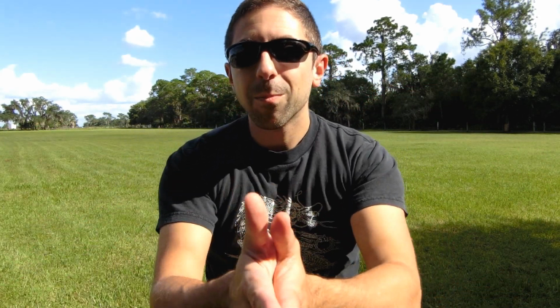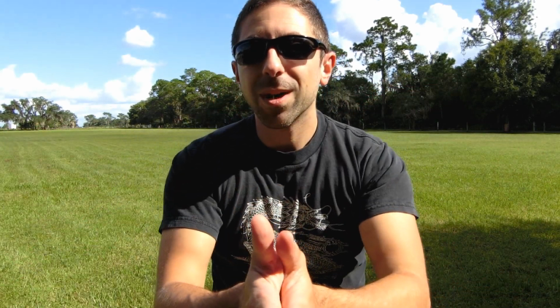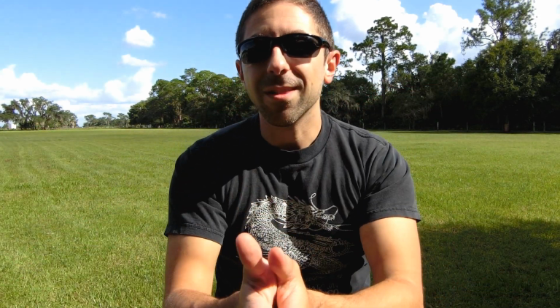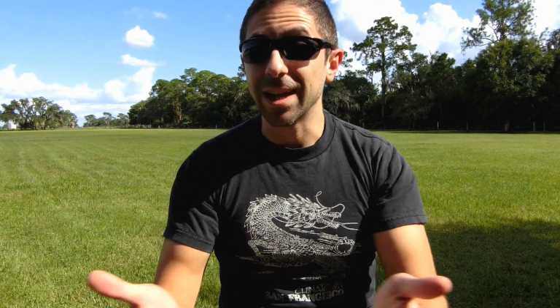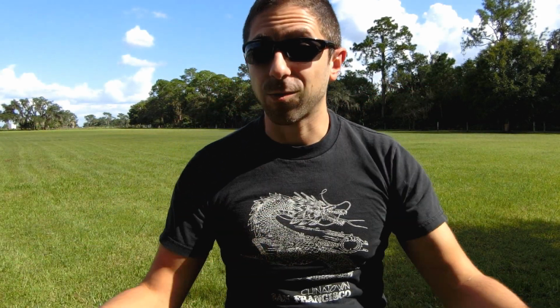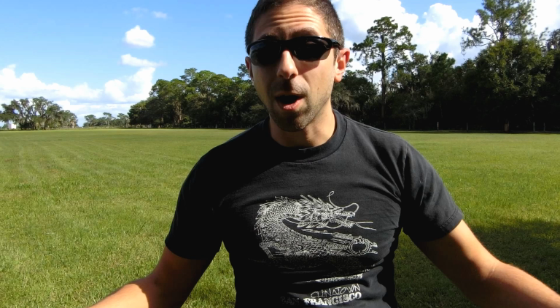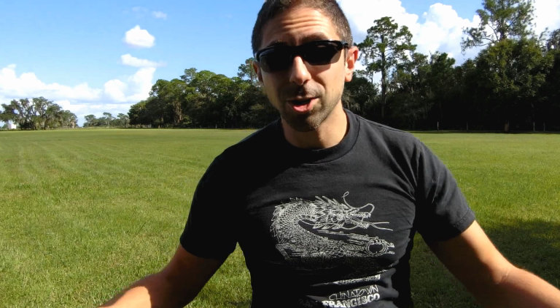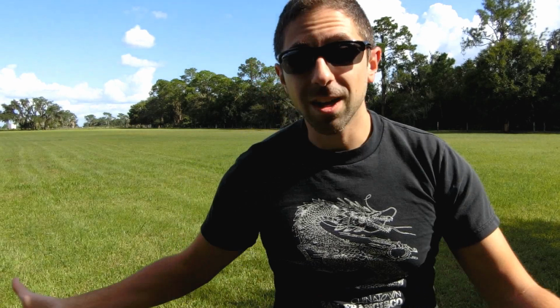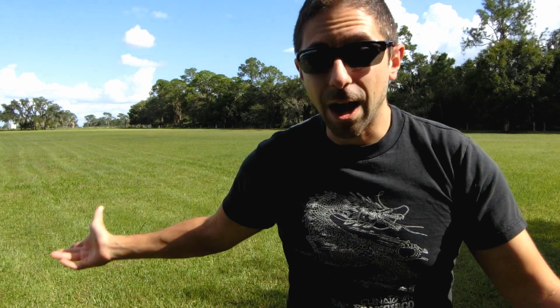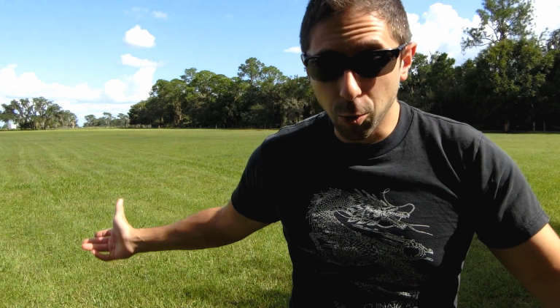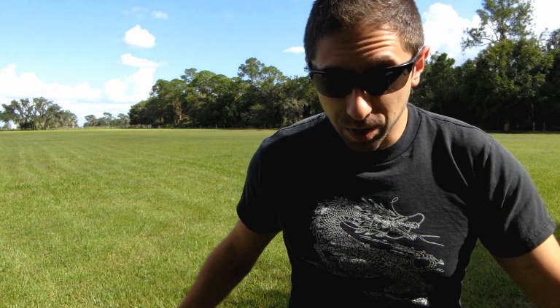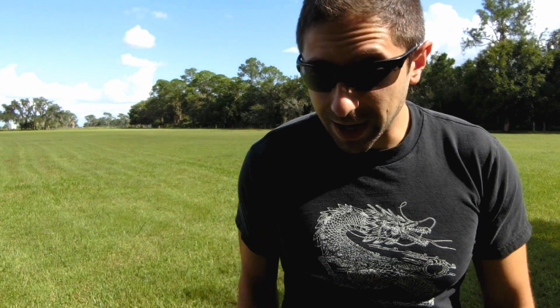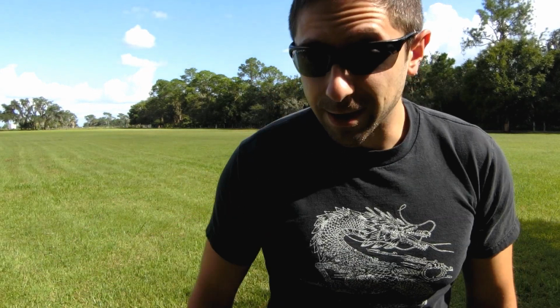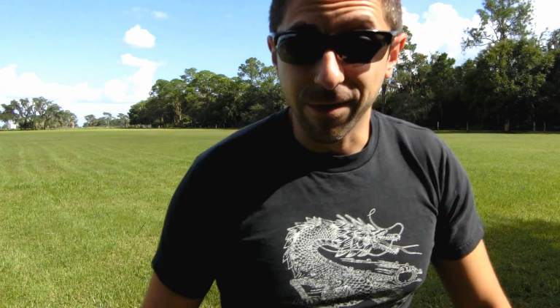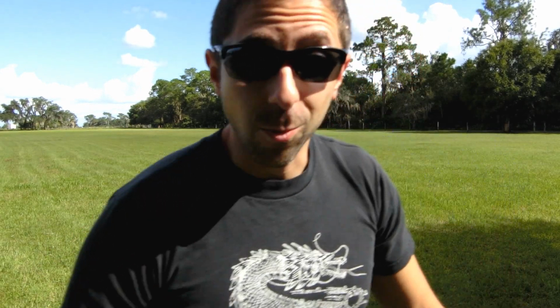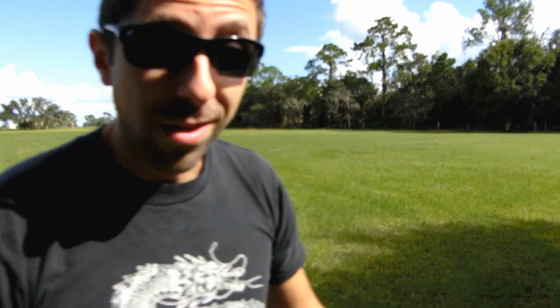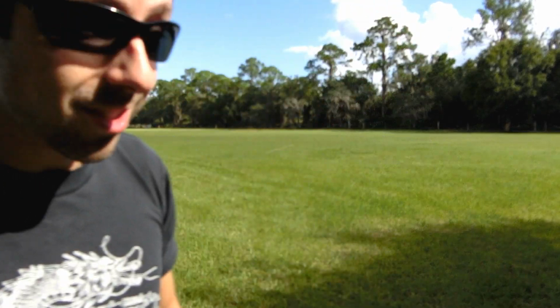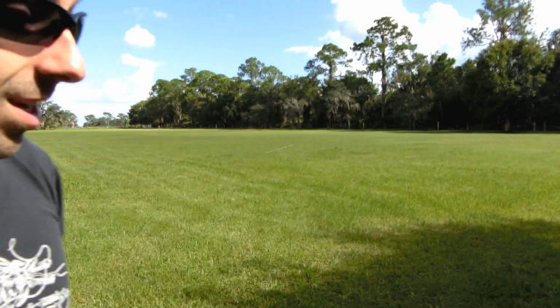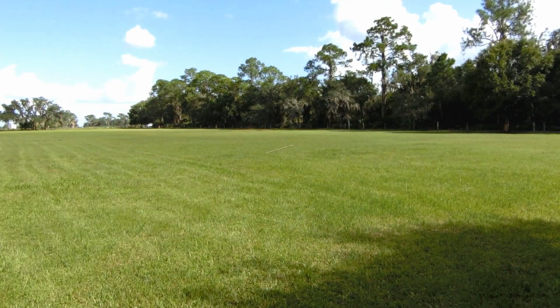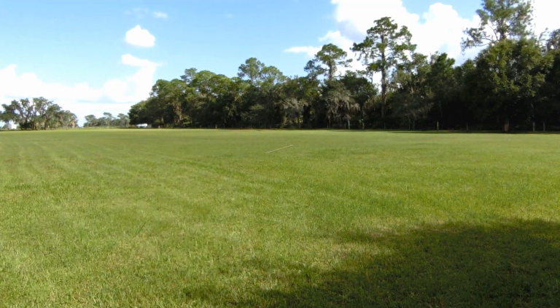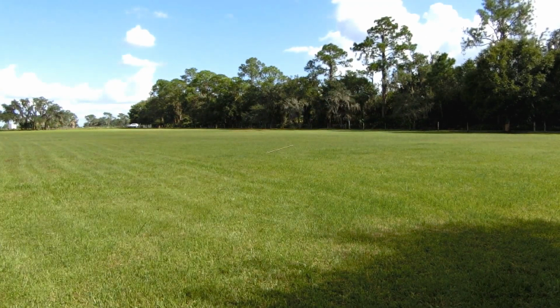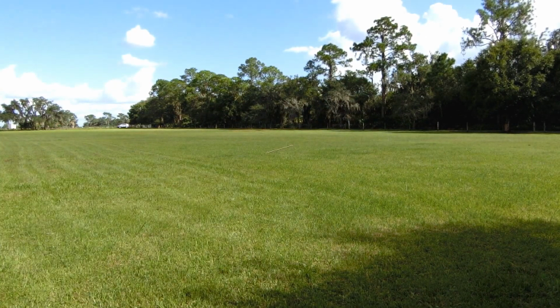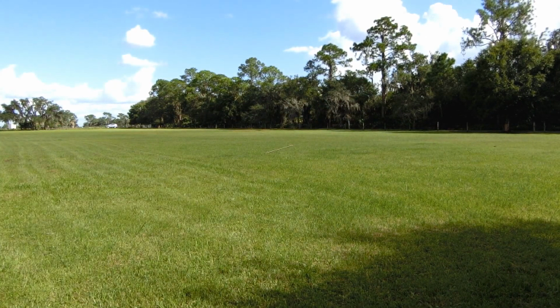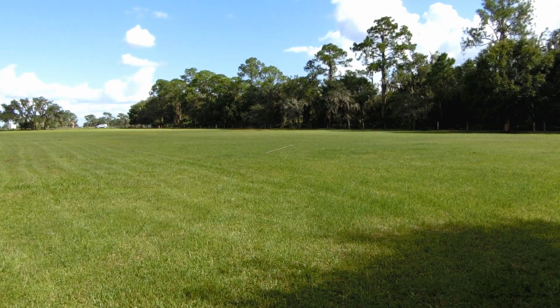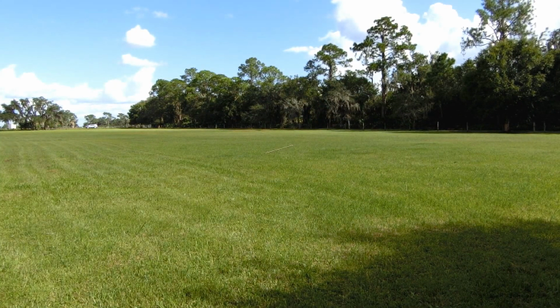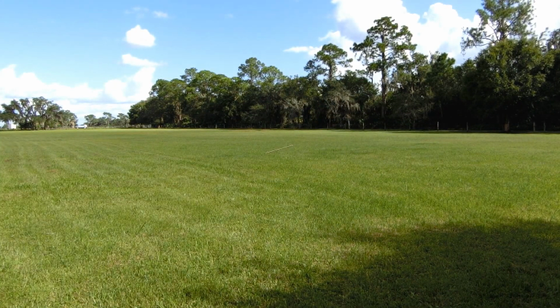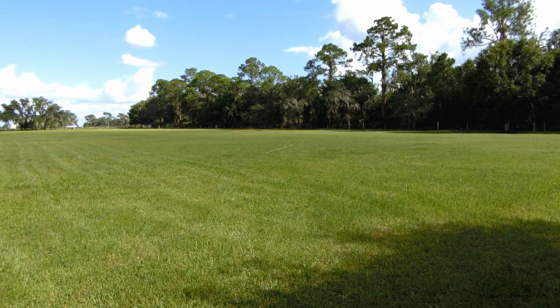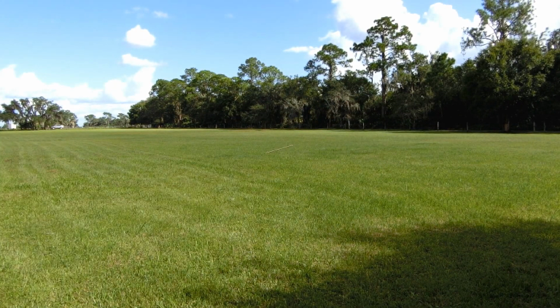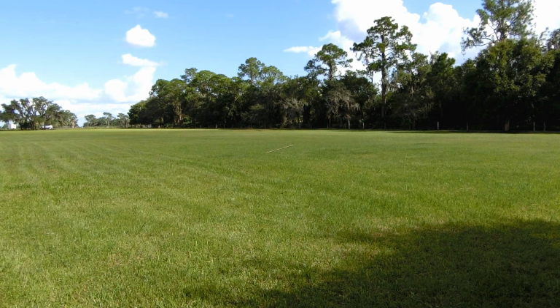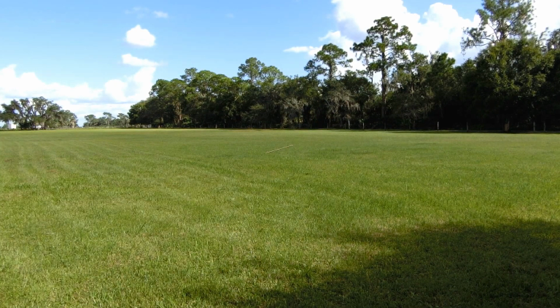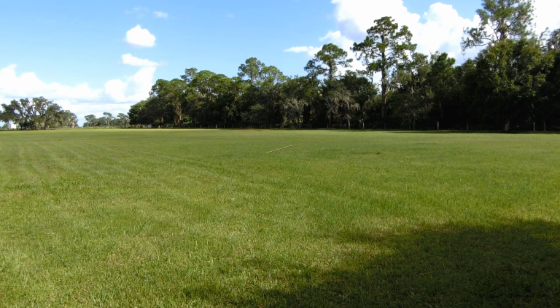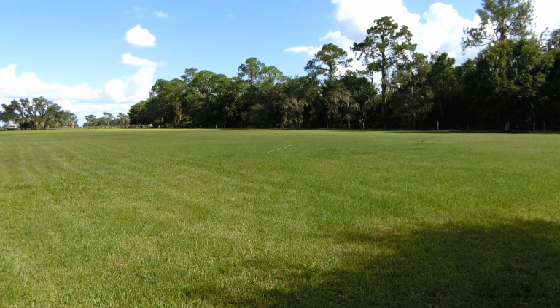Thanks for watching. I hope you guys have fun with this — I know I will. Maybe I'll stop being so crappy at throwing my spear.